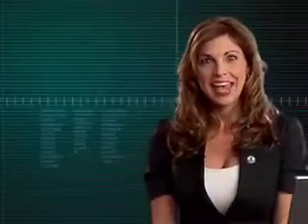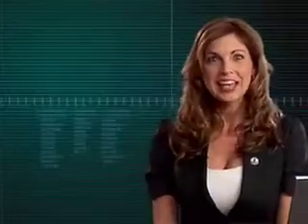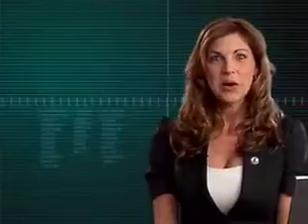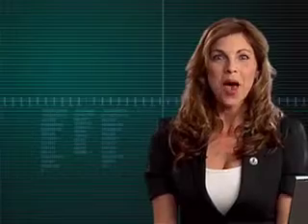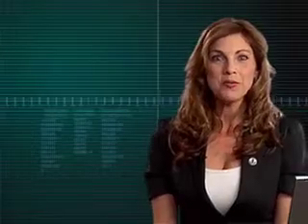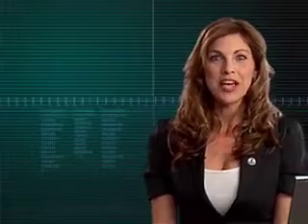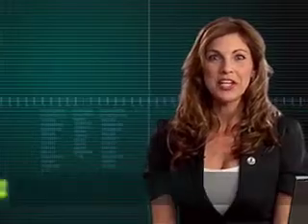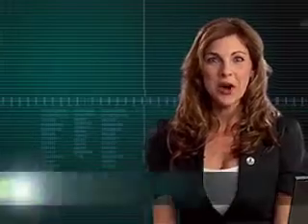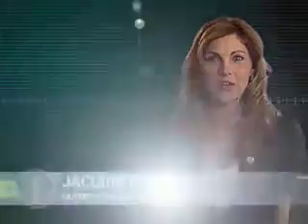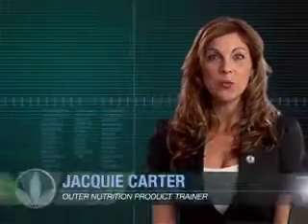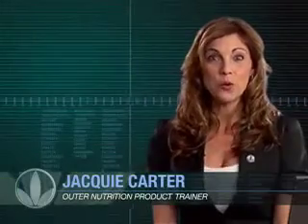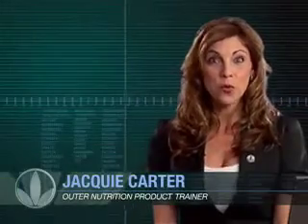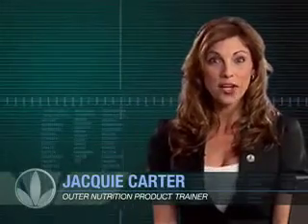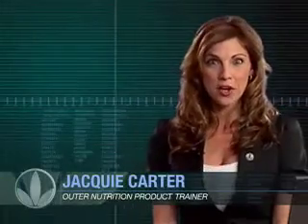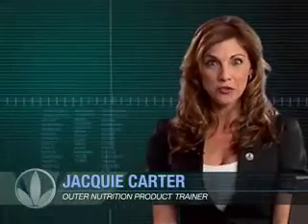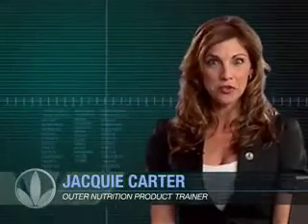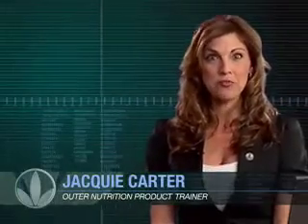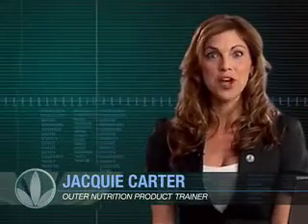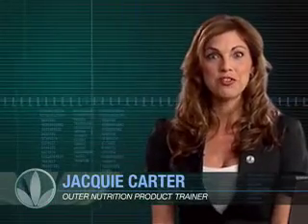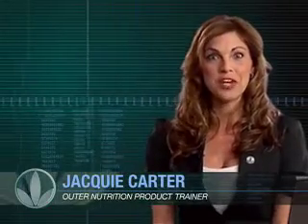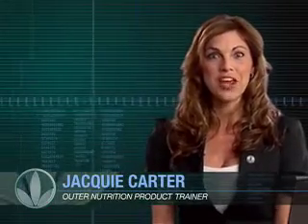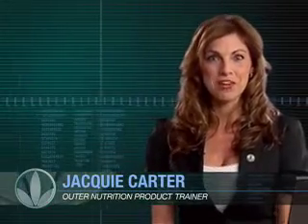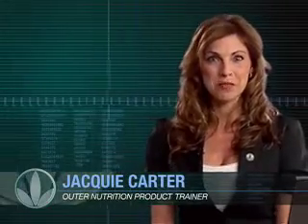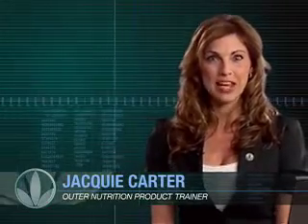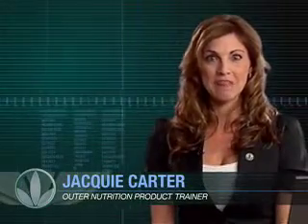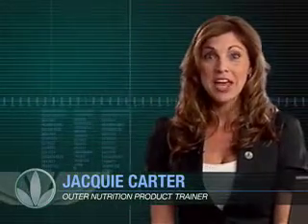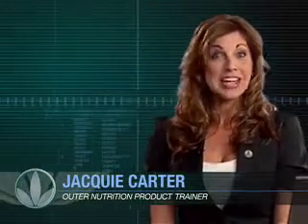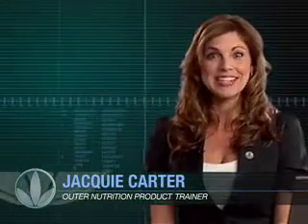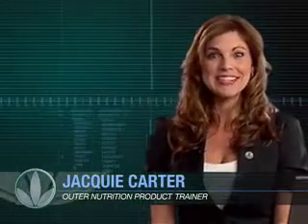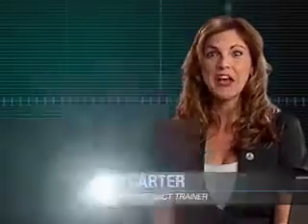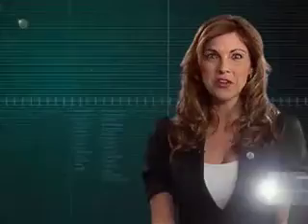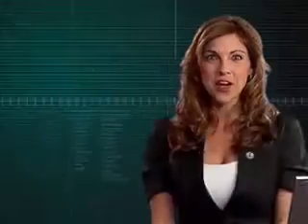Hello, I'm Jackie Carter, Worldwide Outer Nutrition Product Trainer at Herbalife. And this is Health Talk.